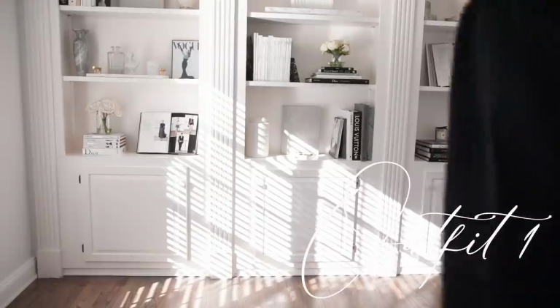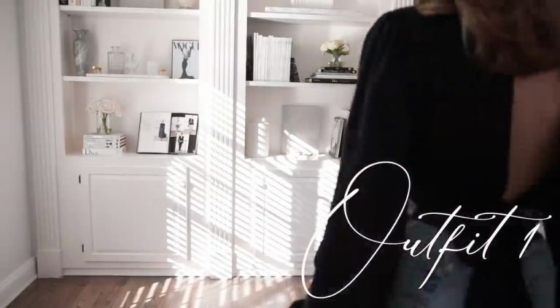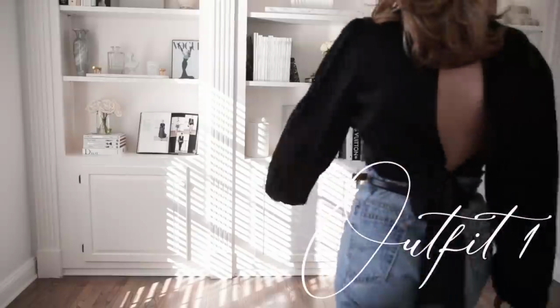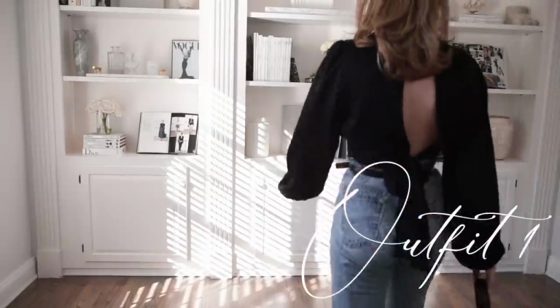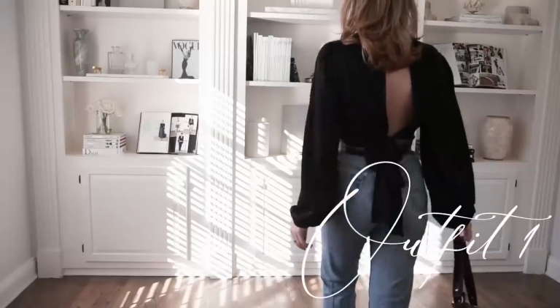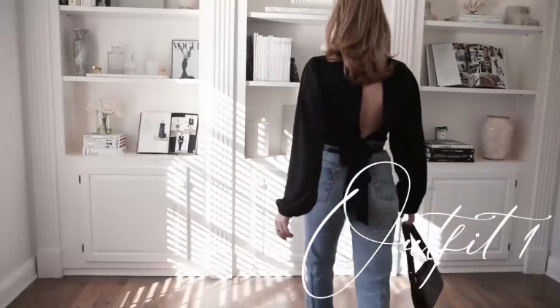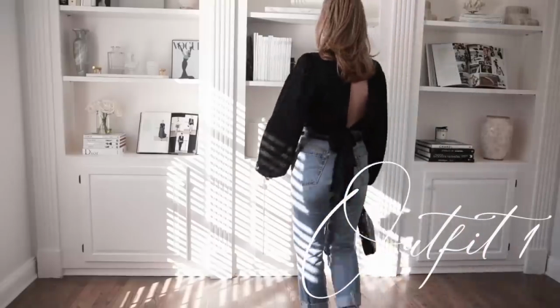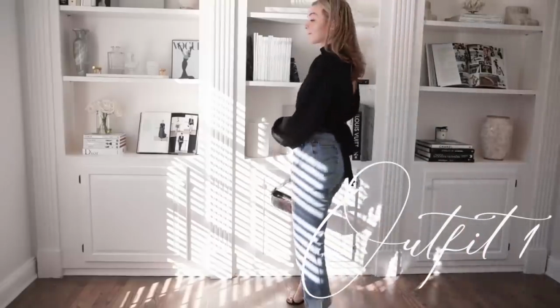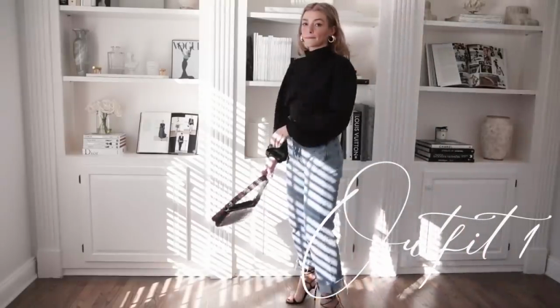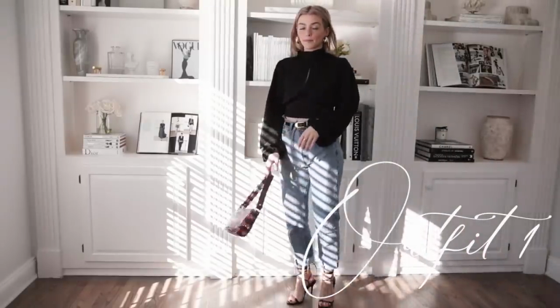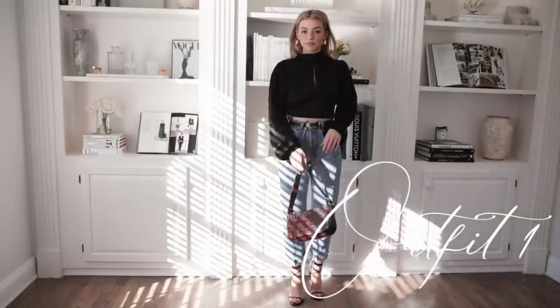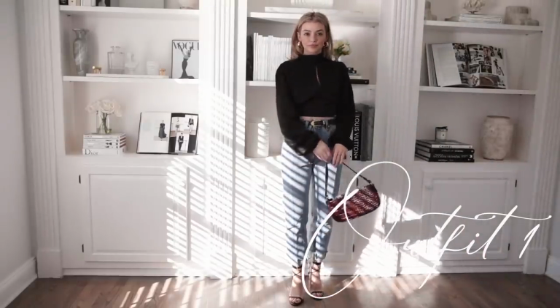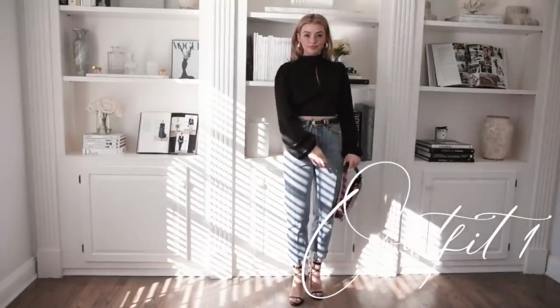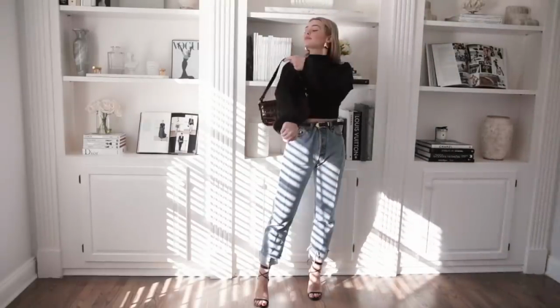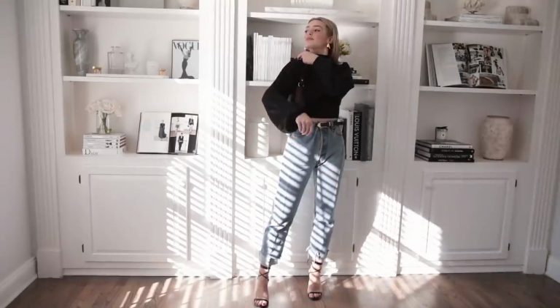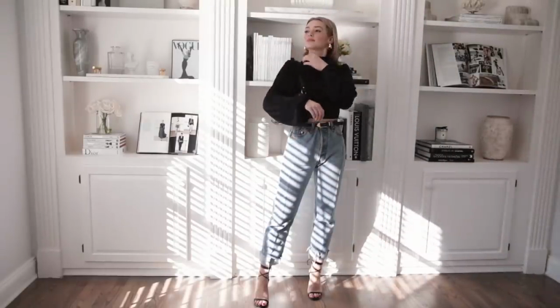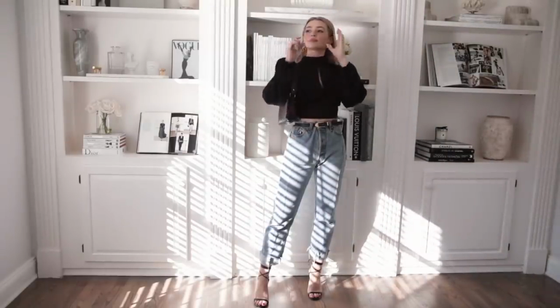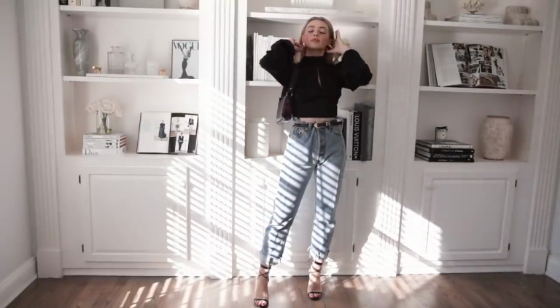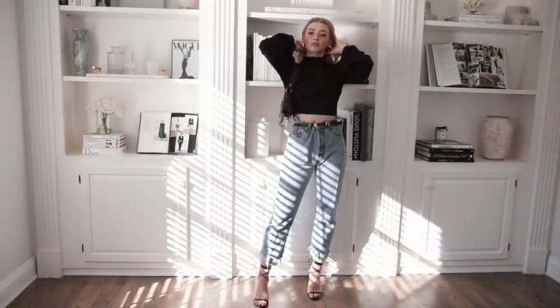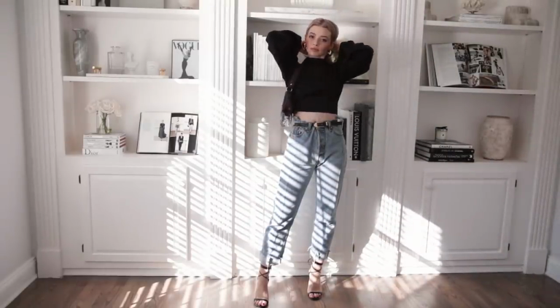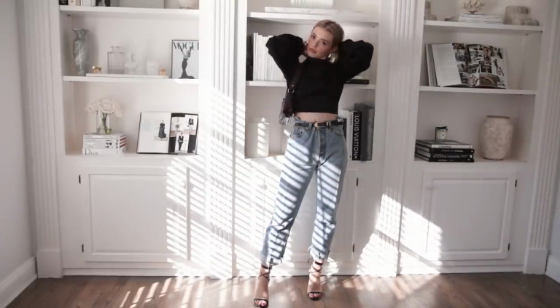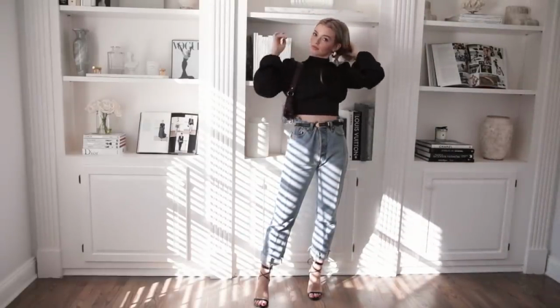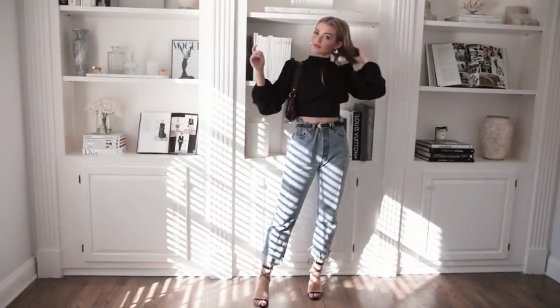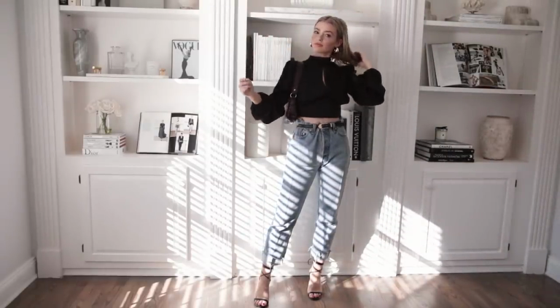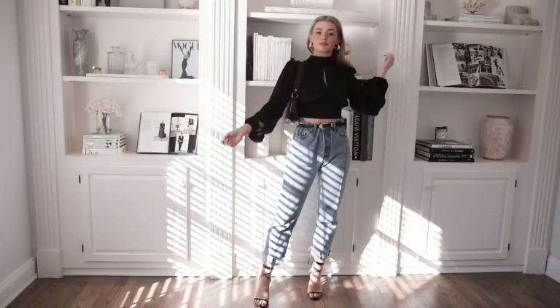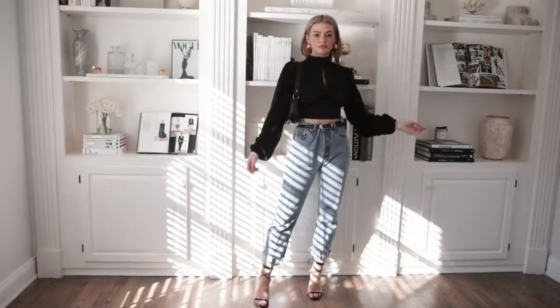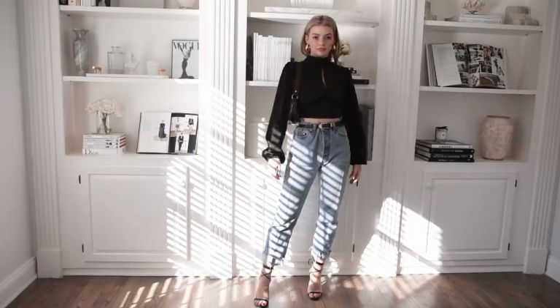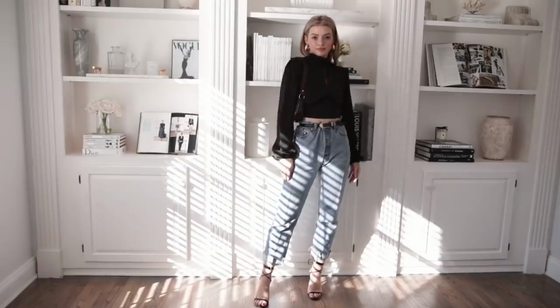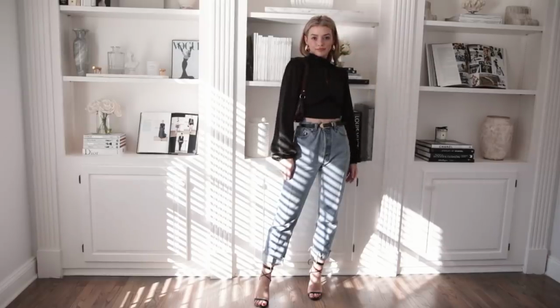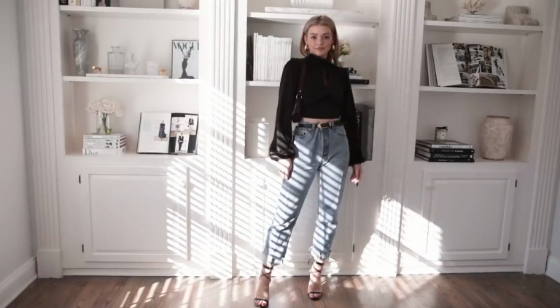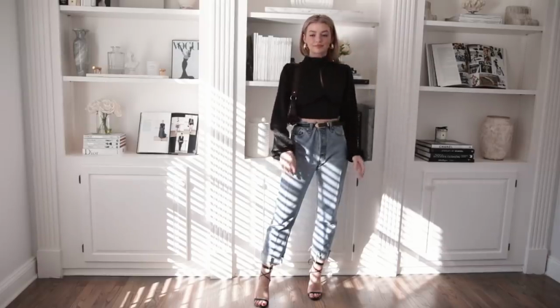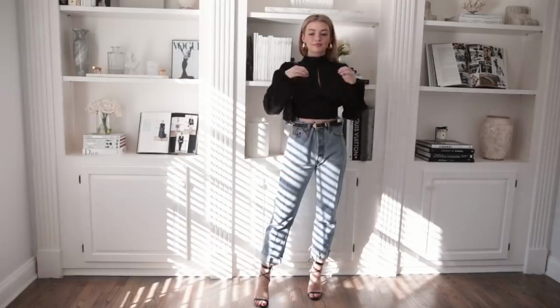Hello everyone! Today I'm going to show you some holiday party slash event outfit ideas for whatever you happen to be doing this season.